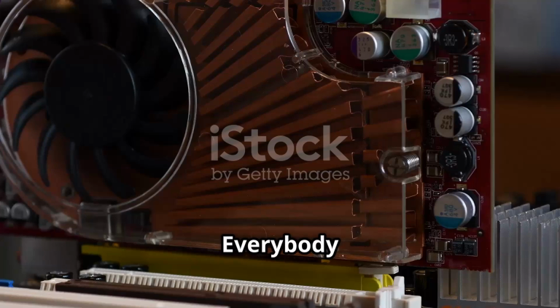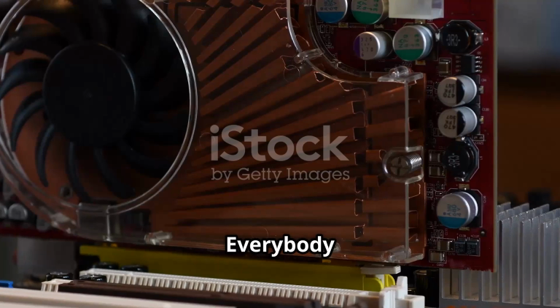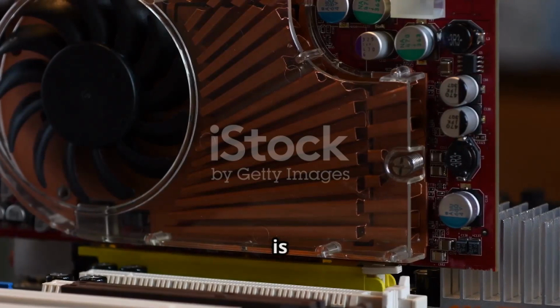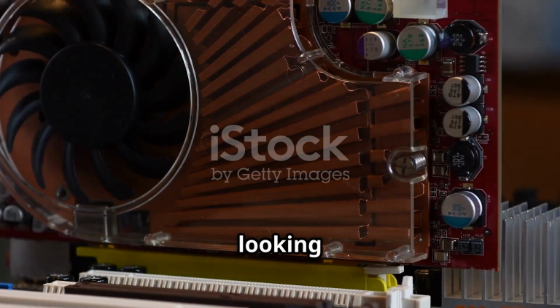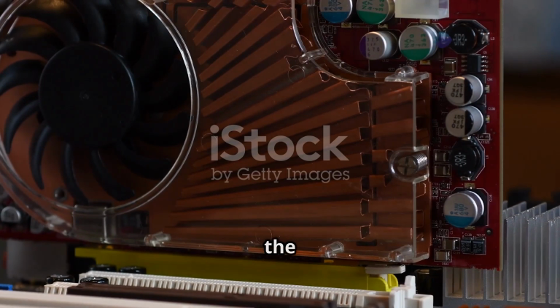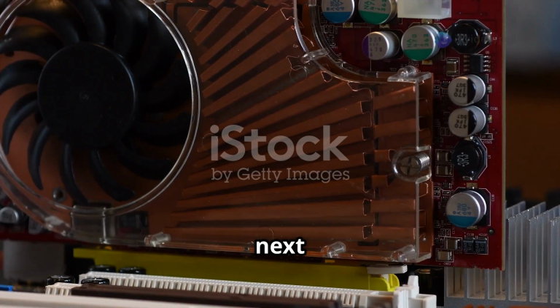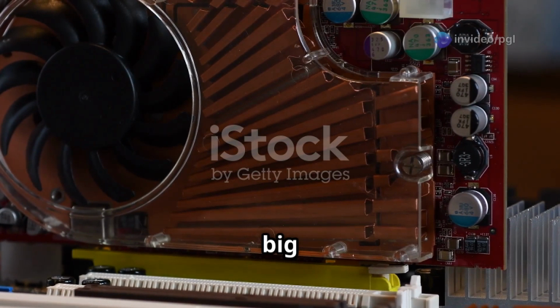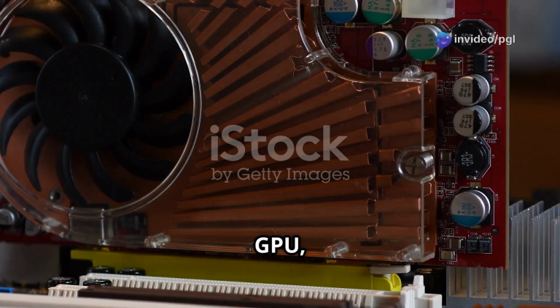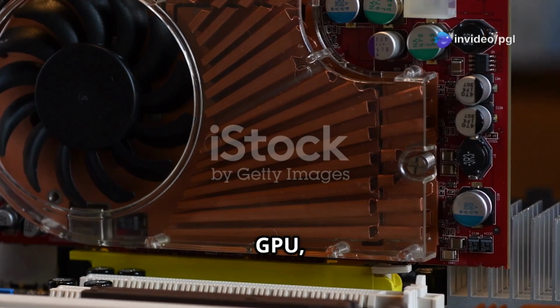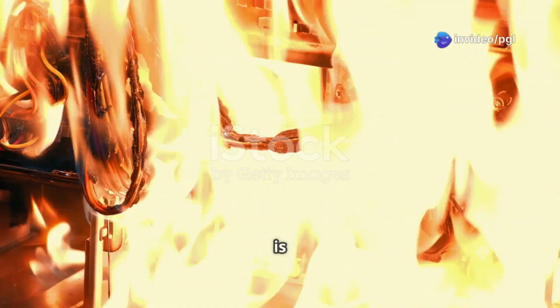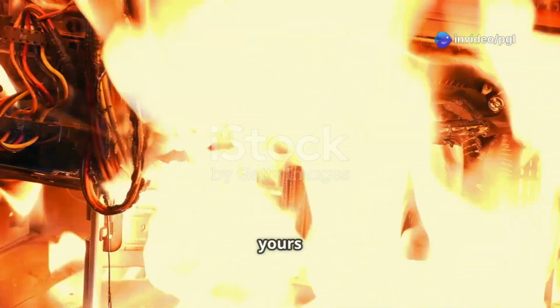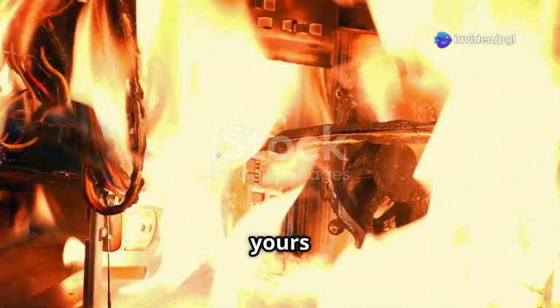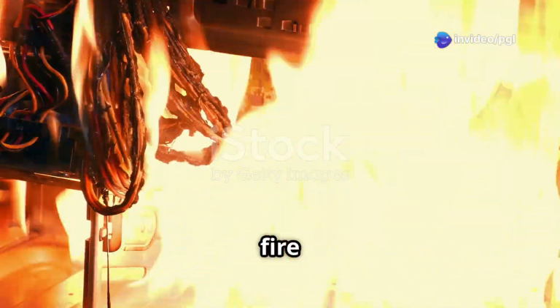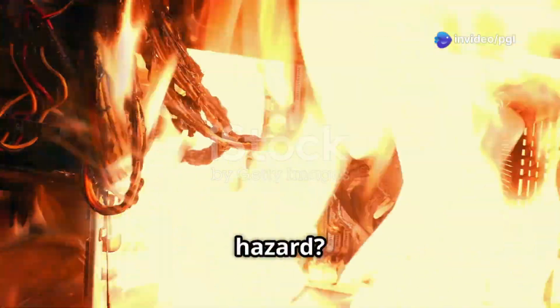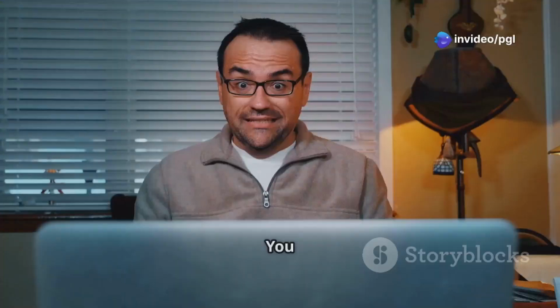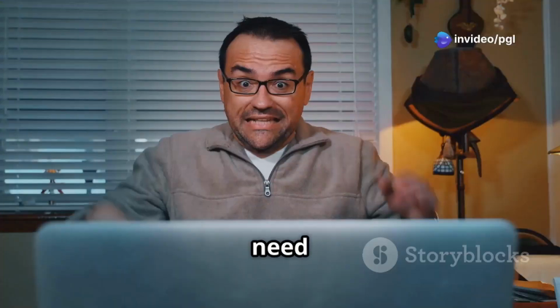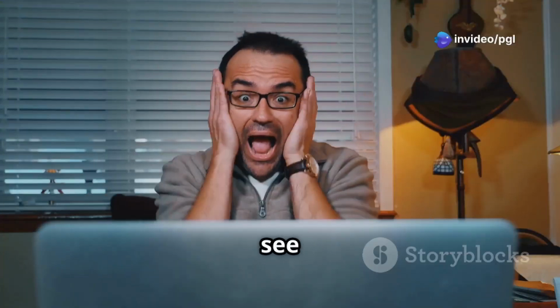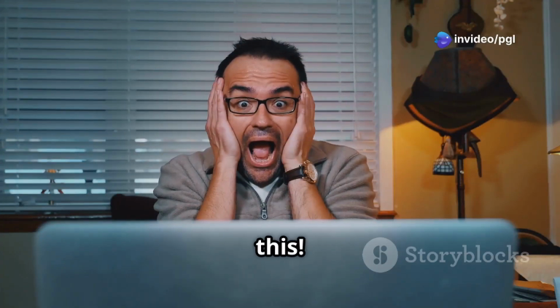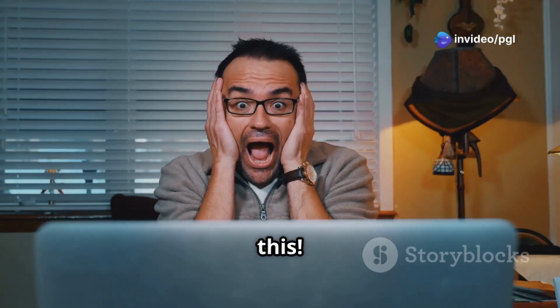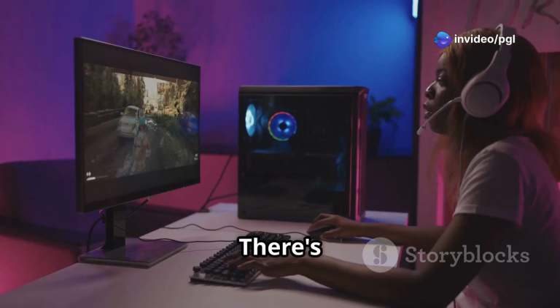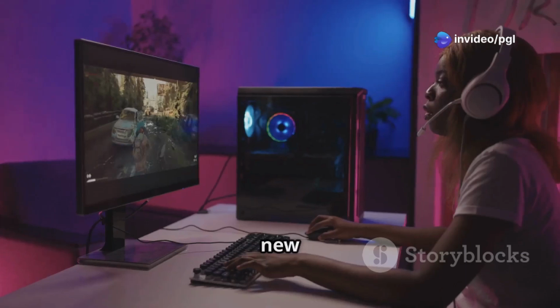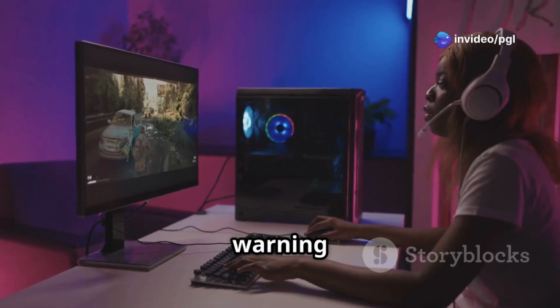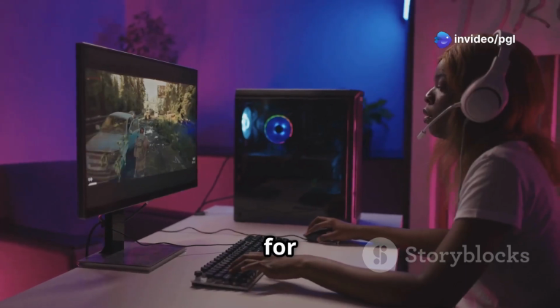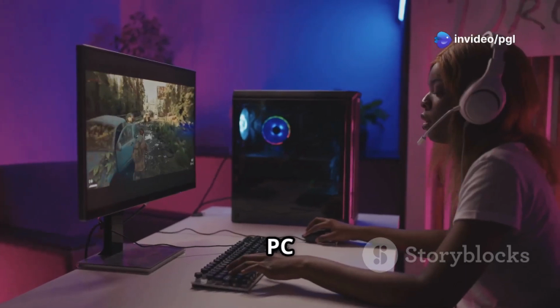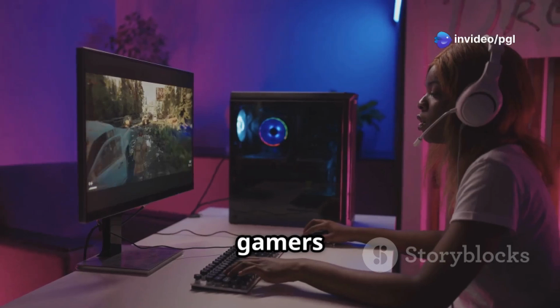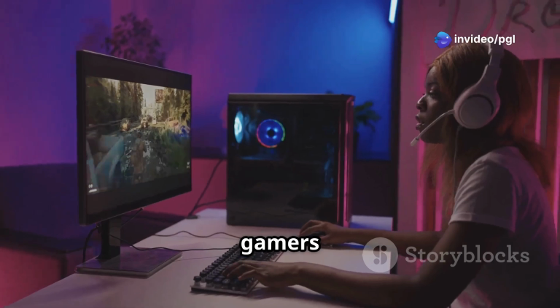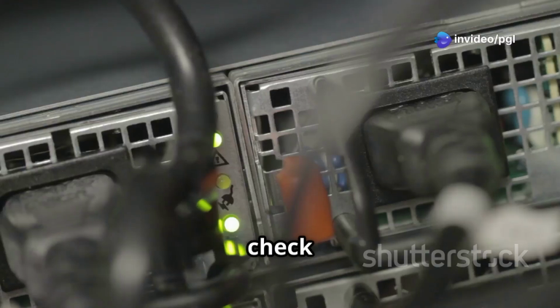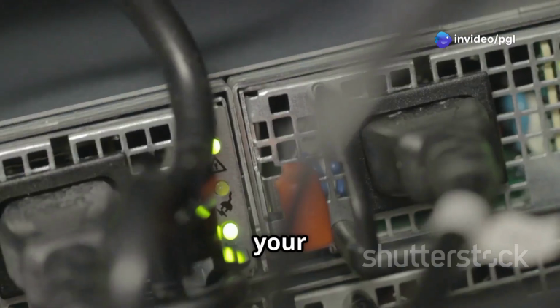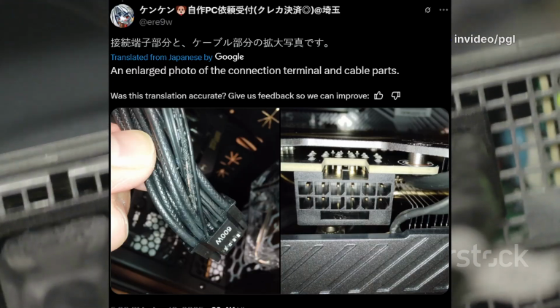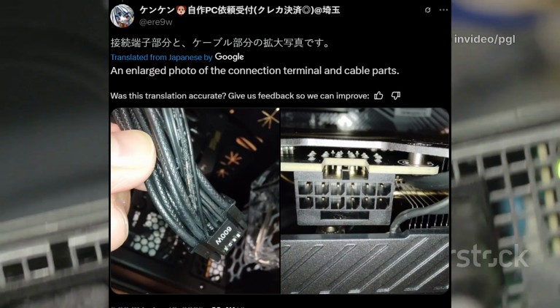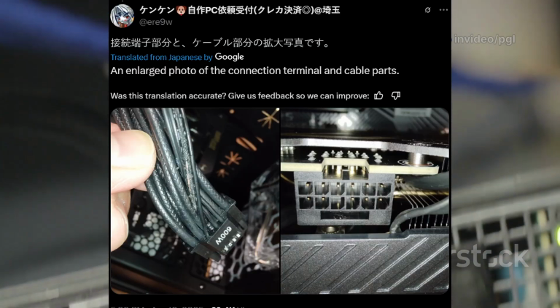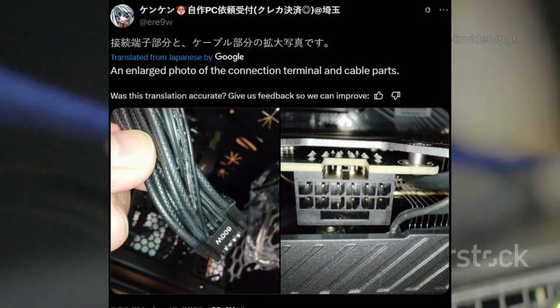Everybody is looking for the next big GPU, but is yours a fire hazard? You need to see this. There's a new warning for PC gamers: check your GPU power cables.